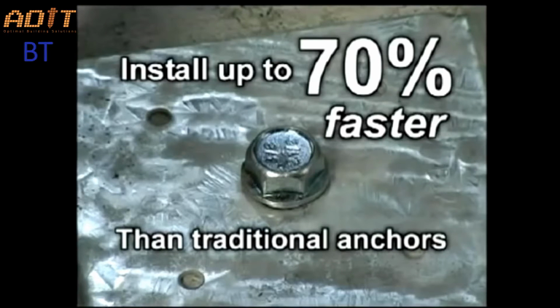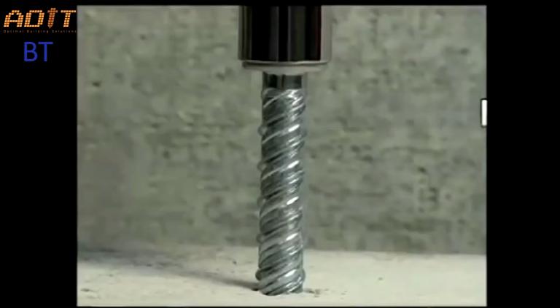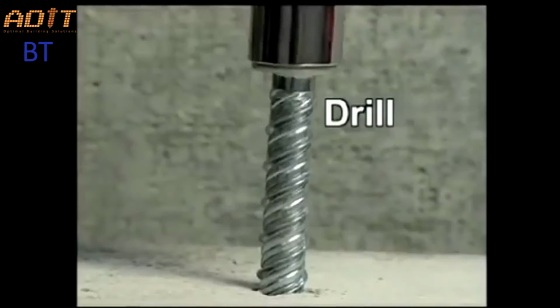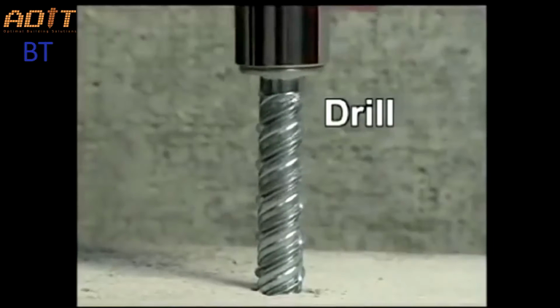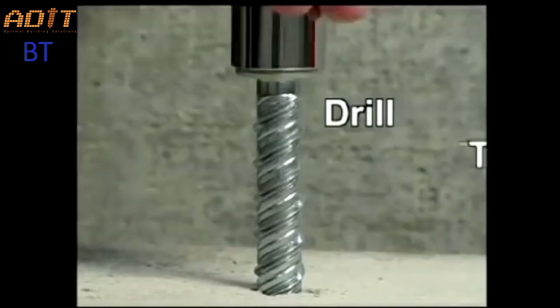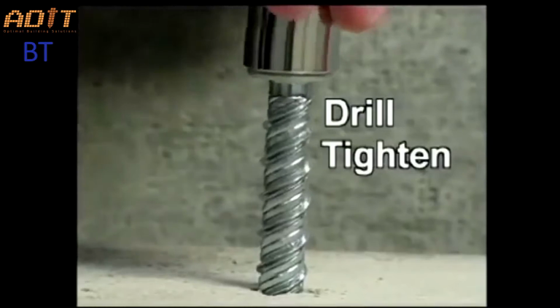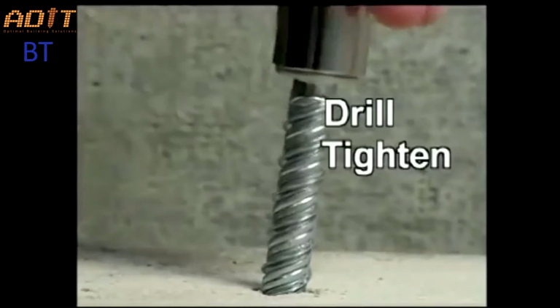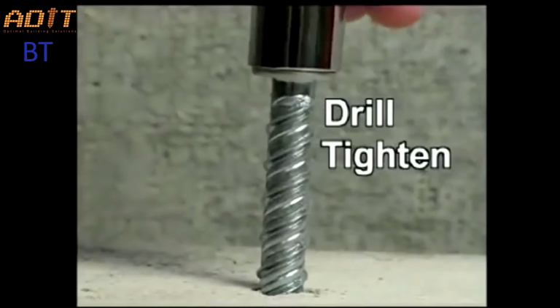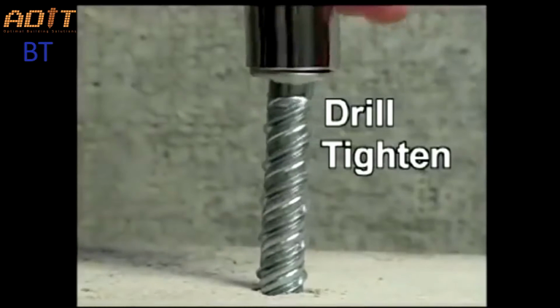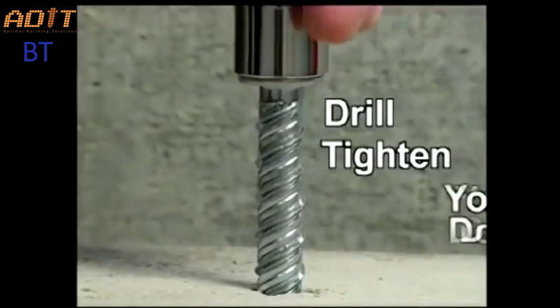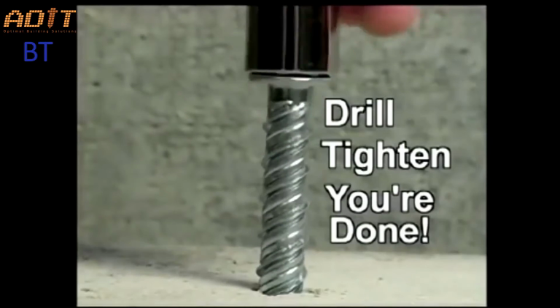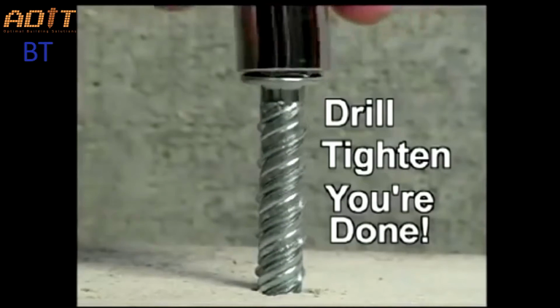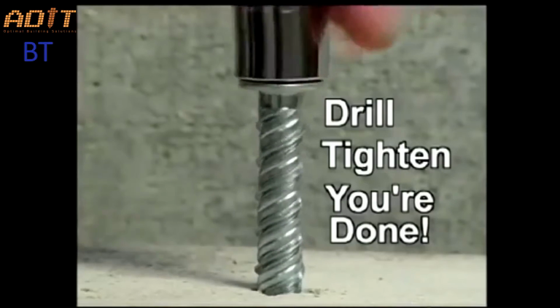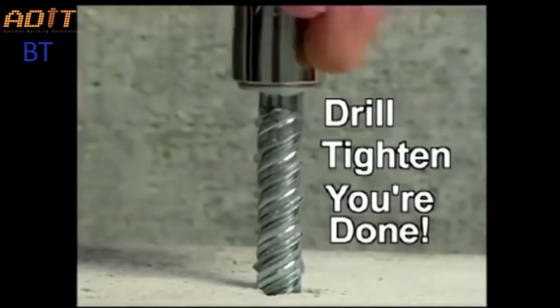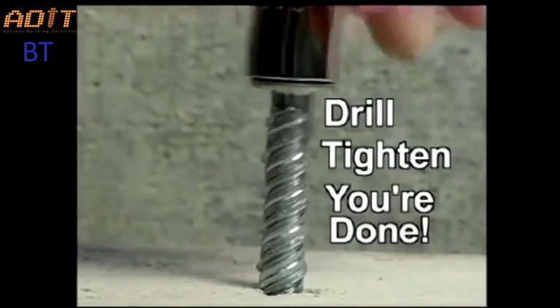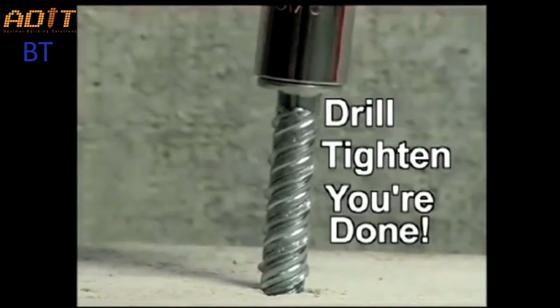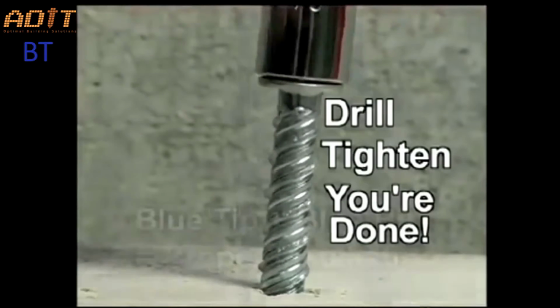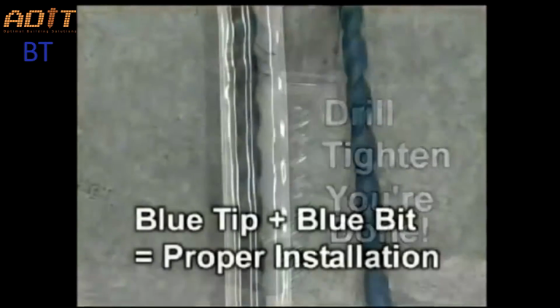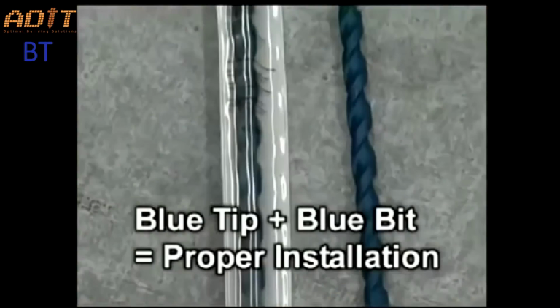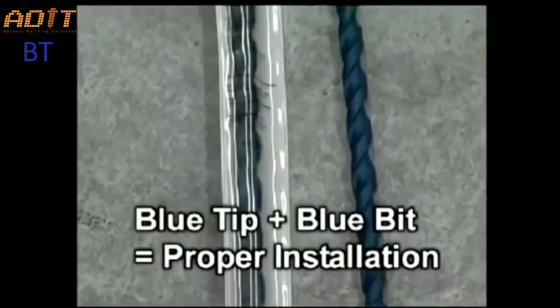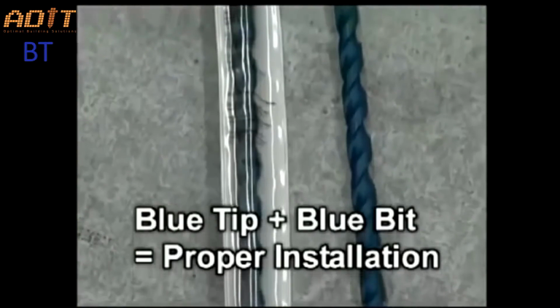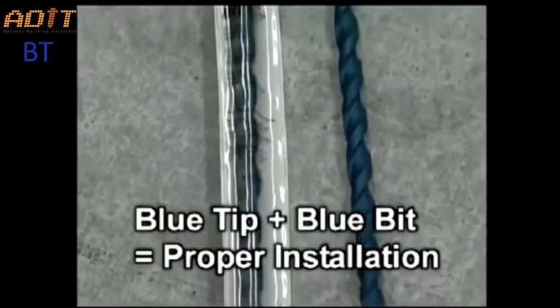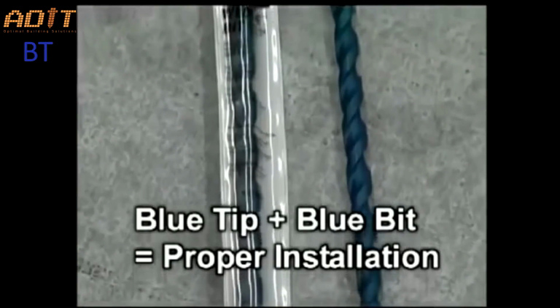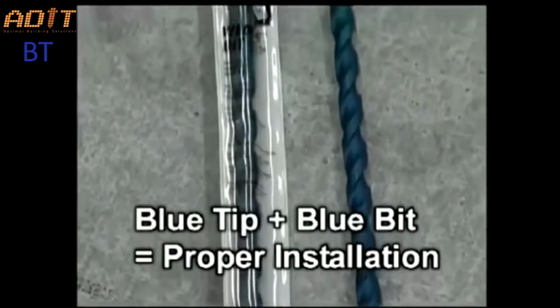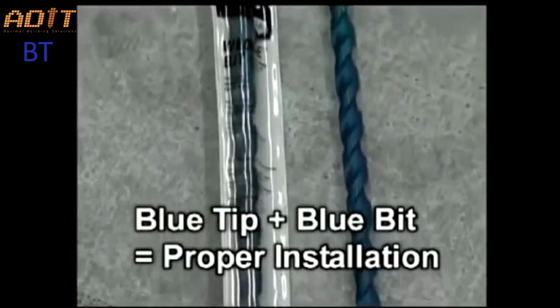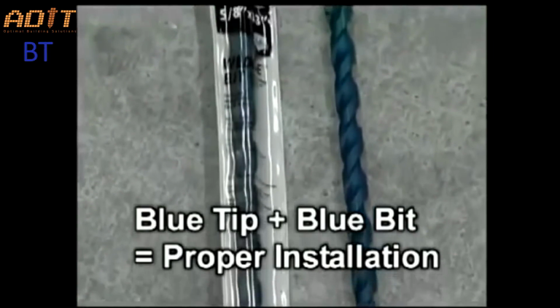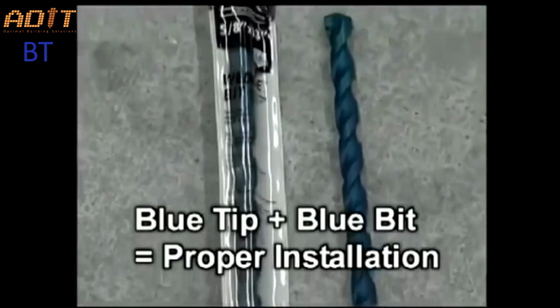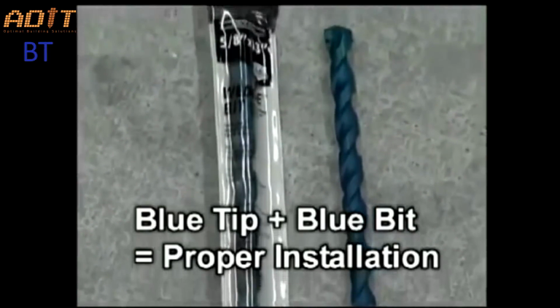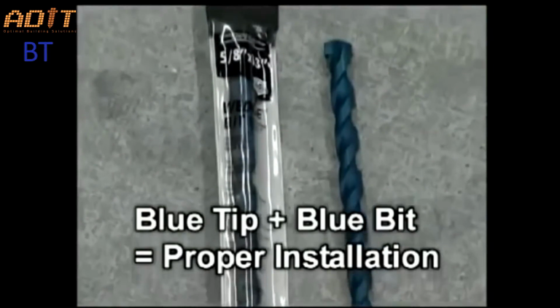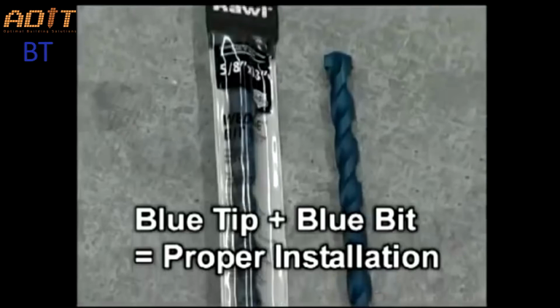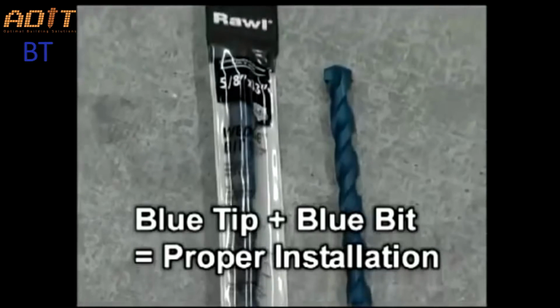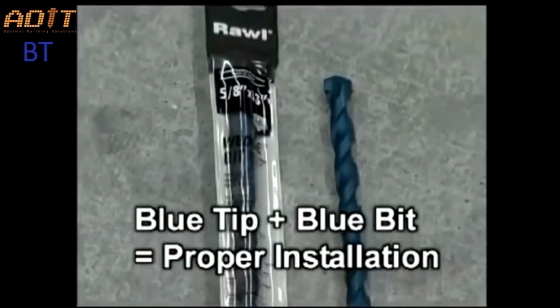Just drill, tighten, and you're done. For optimum performance, use a match-tolerance wedge bit for drilling.